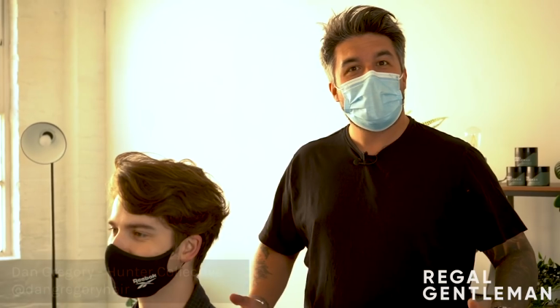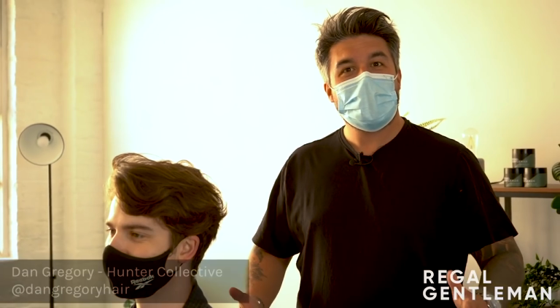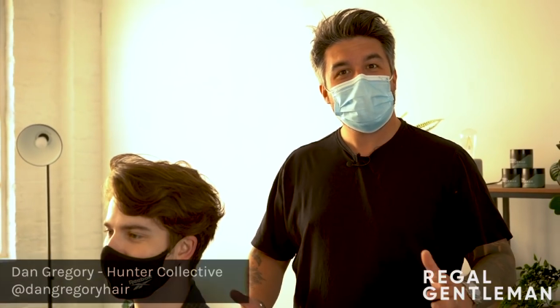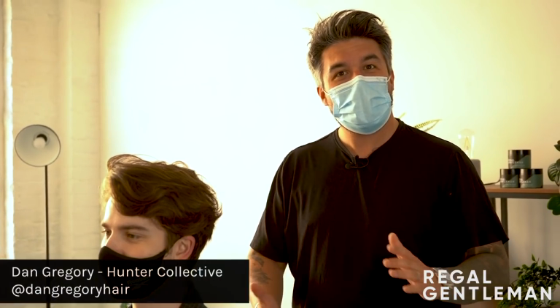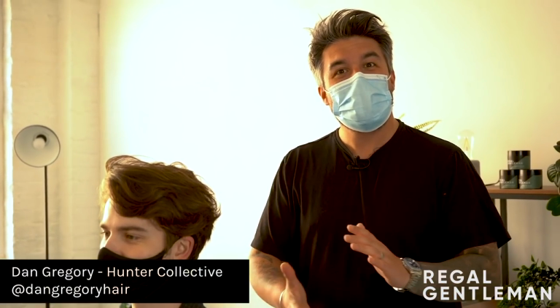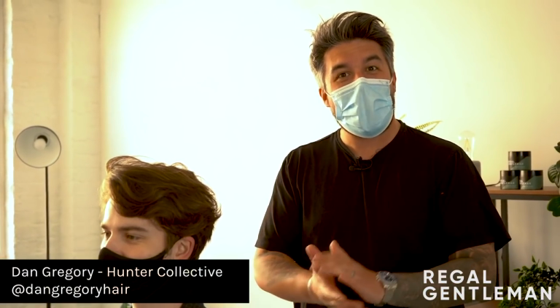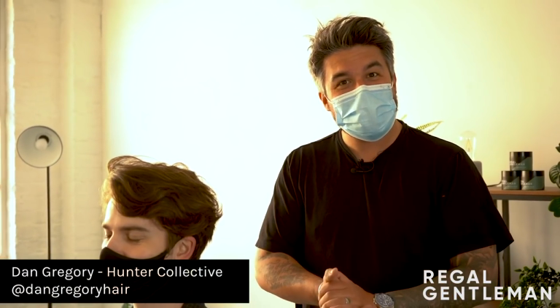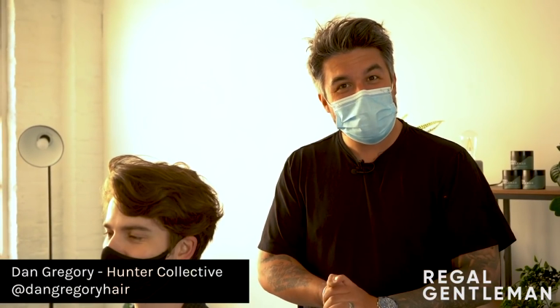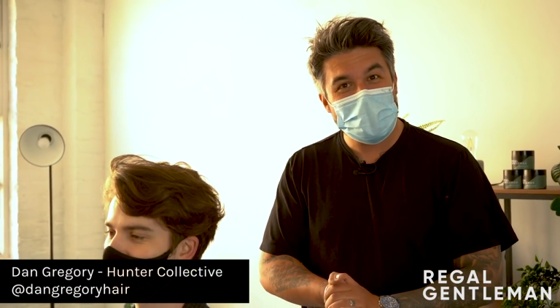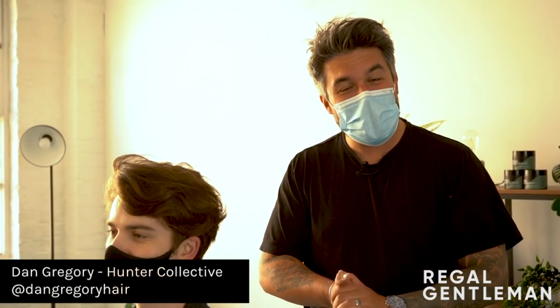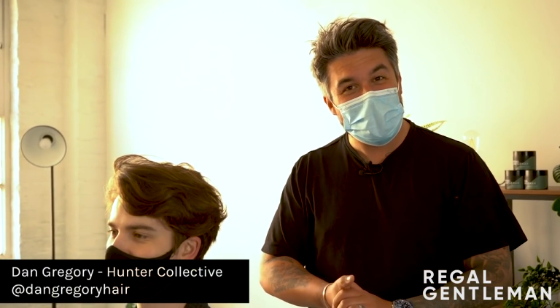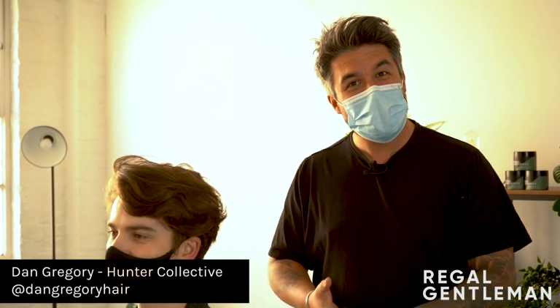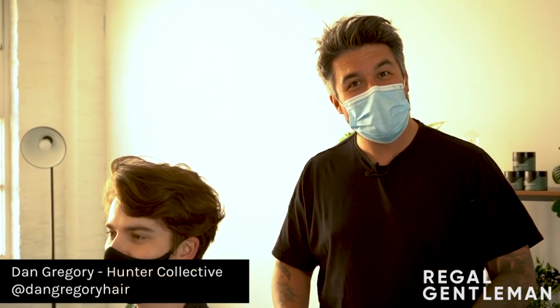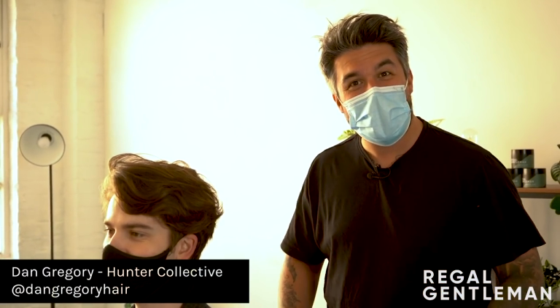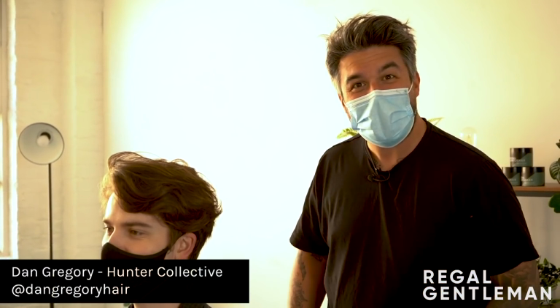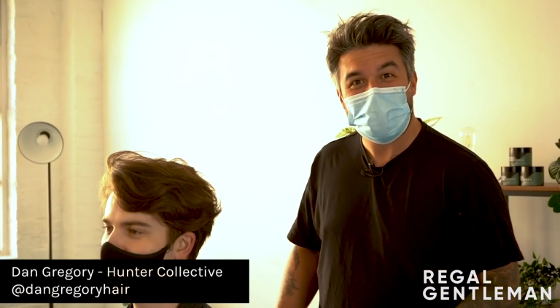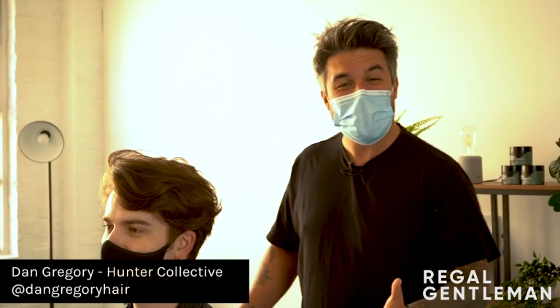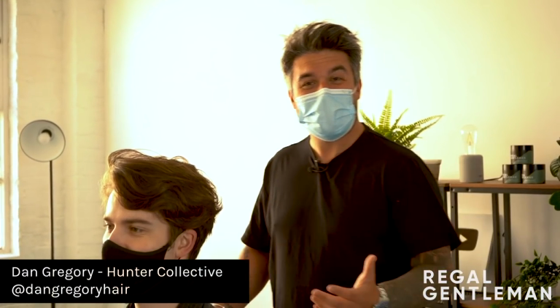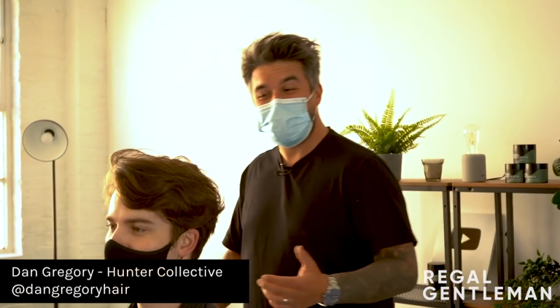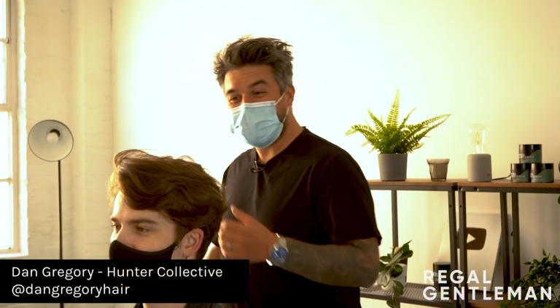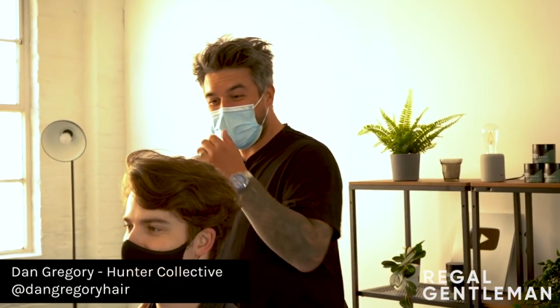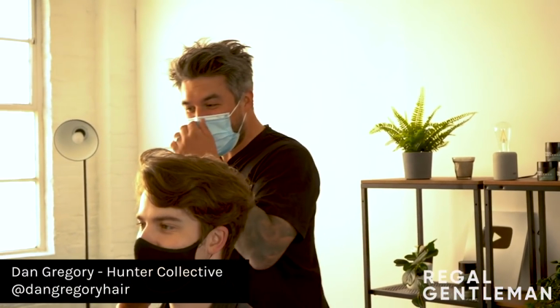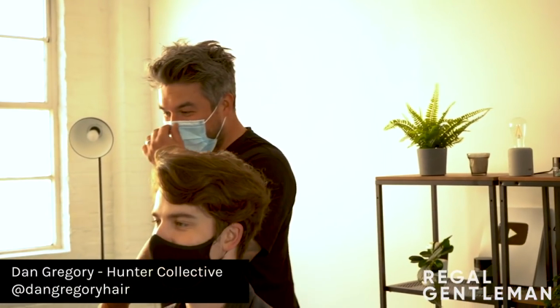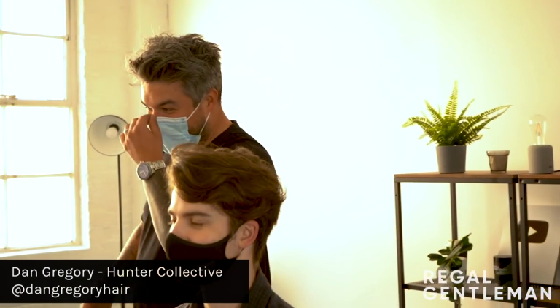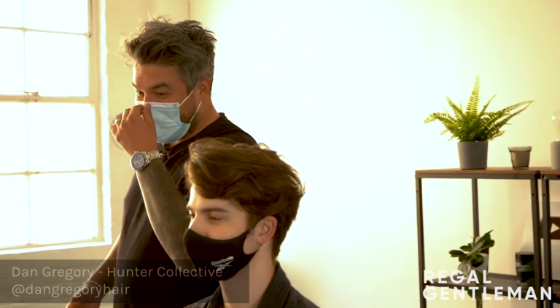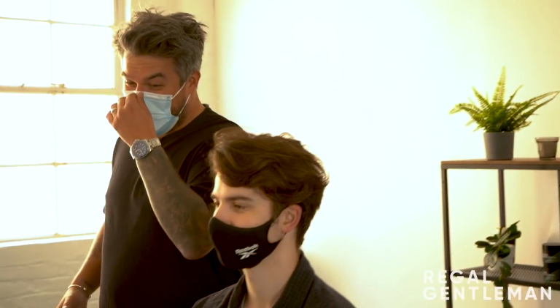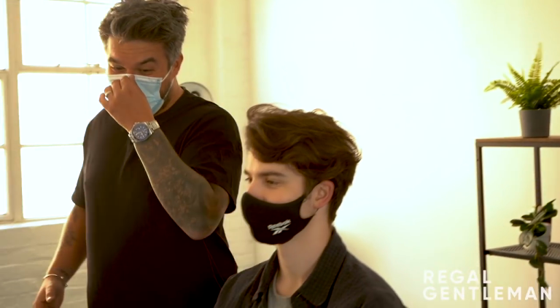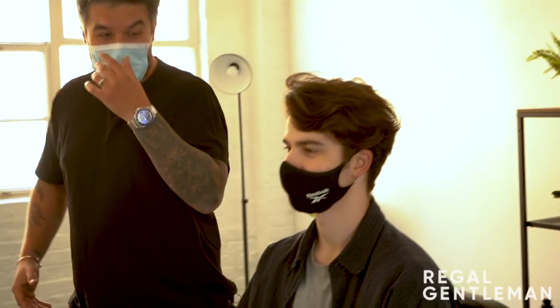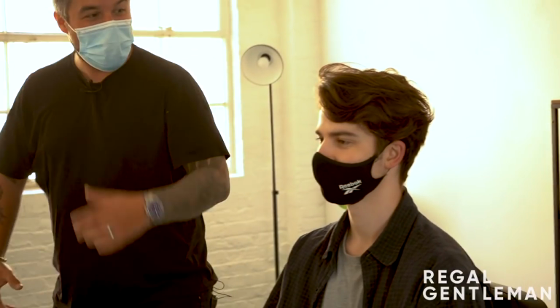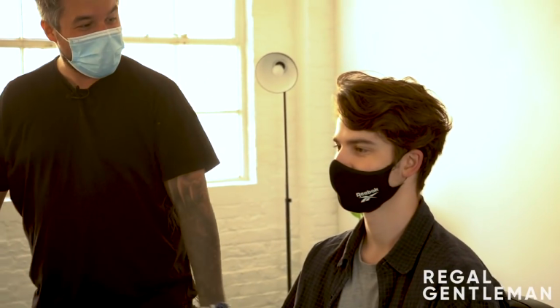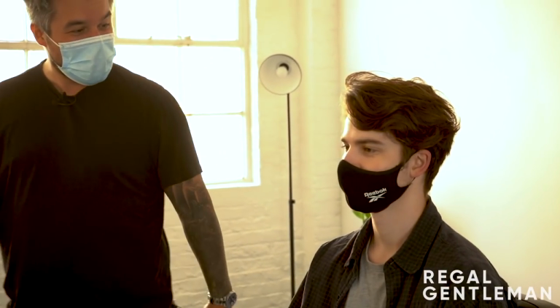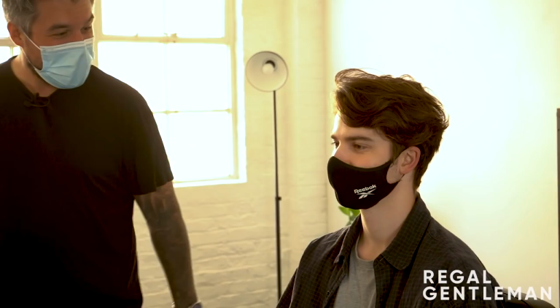All right guys, welcome back to the Regal Gentleman YouTube channel at the Regal Gentleman Studio. Today we've got Harry in the chair.